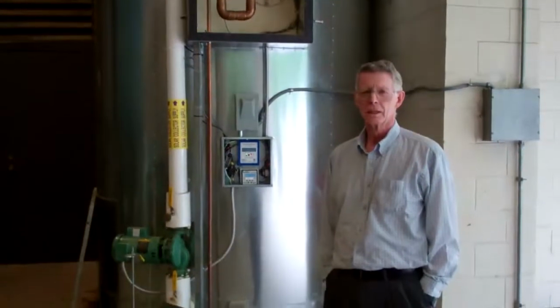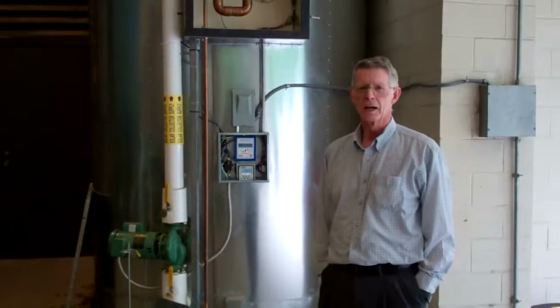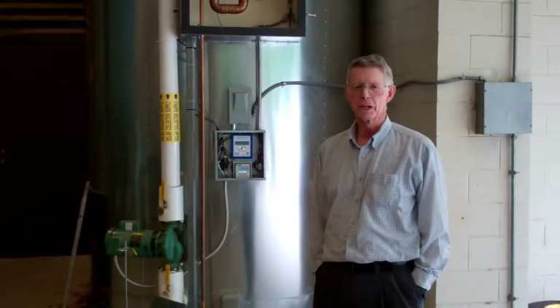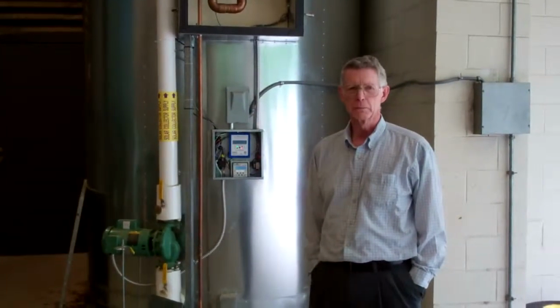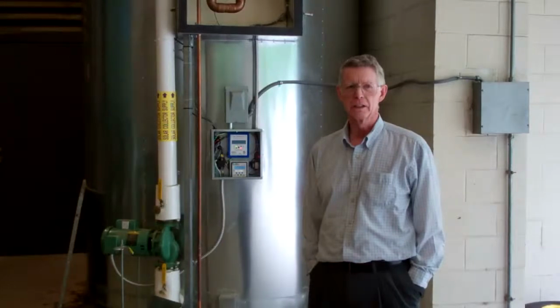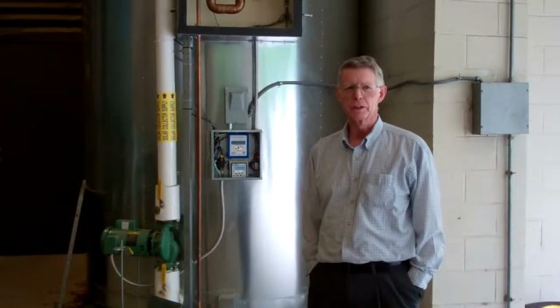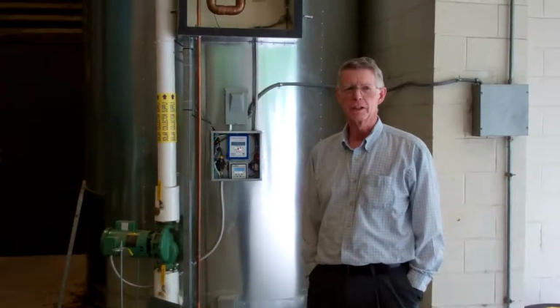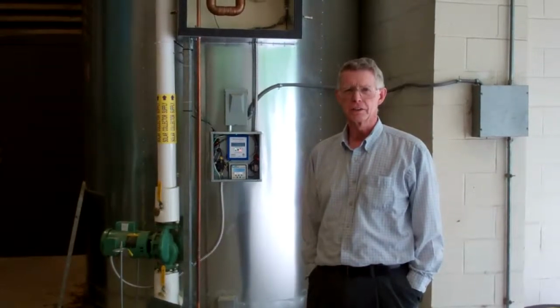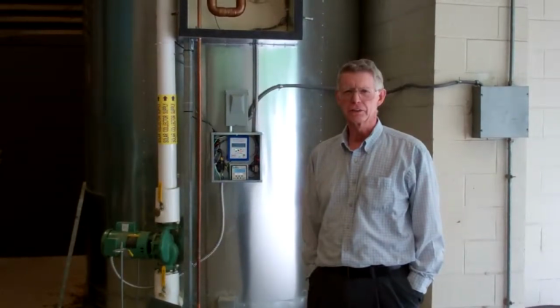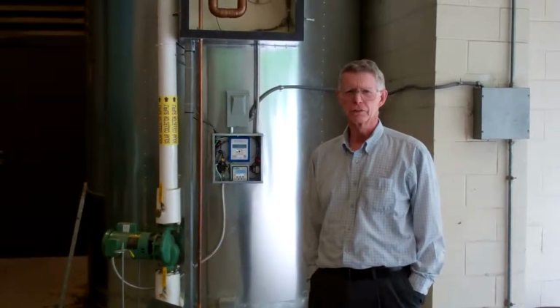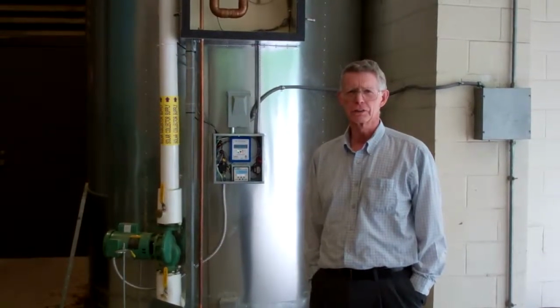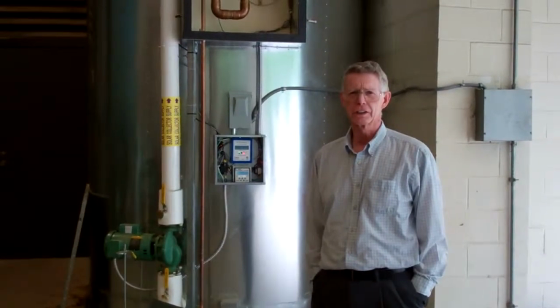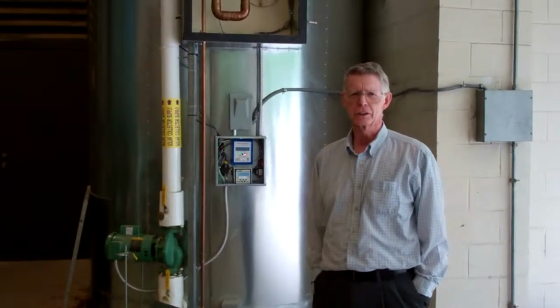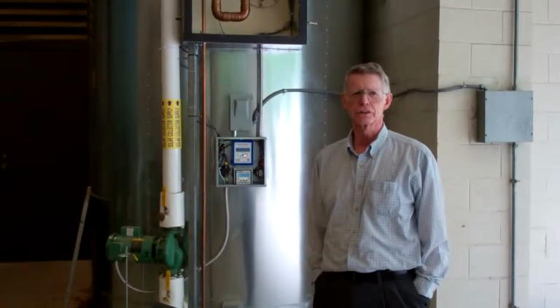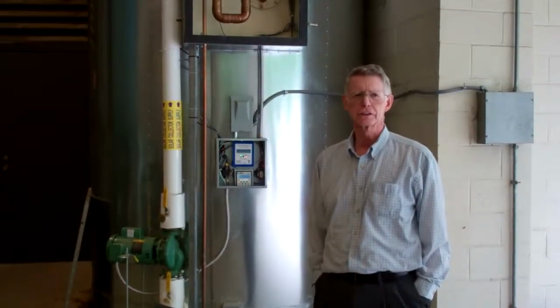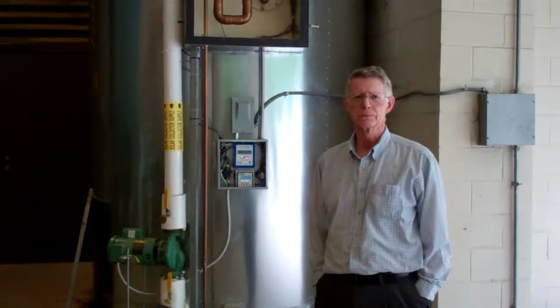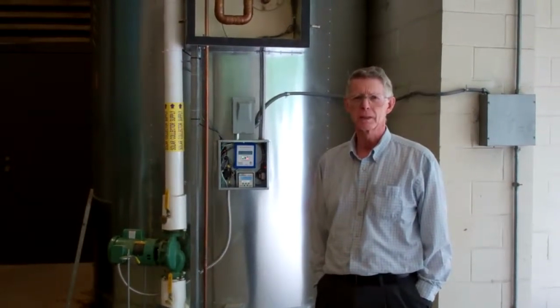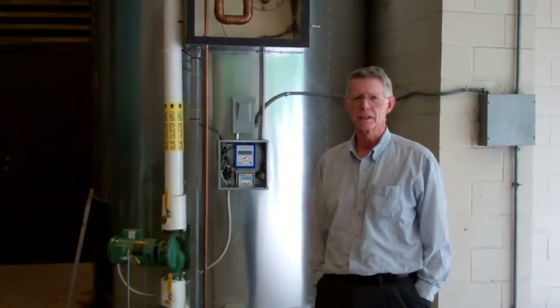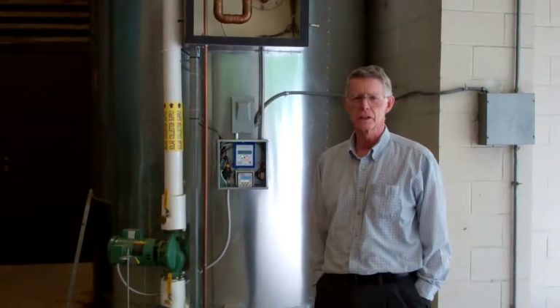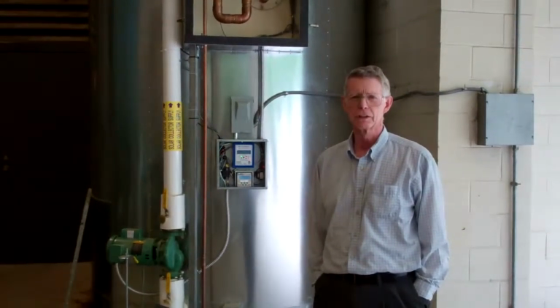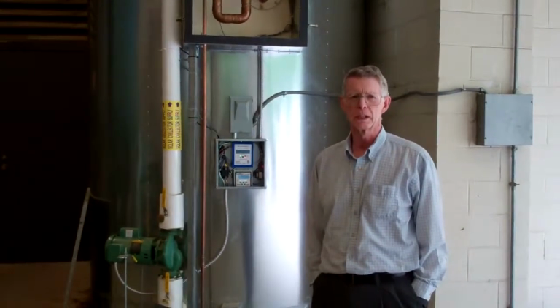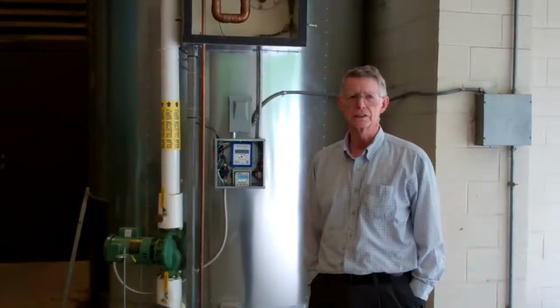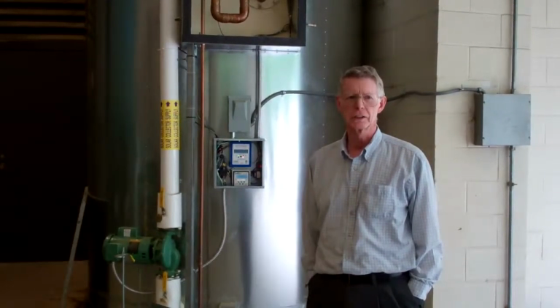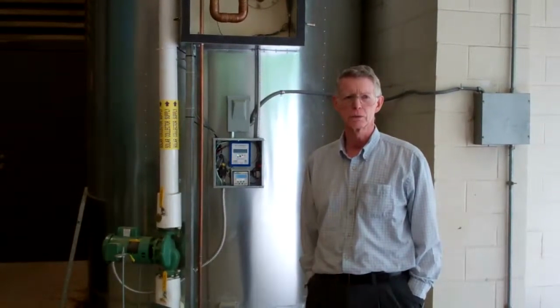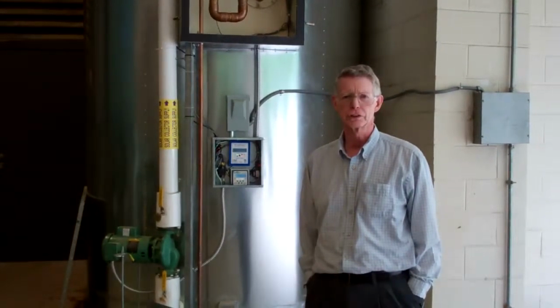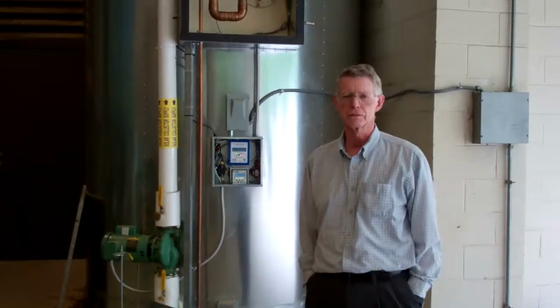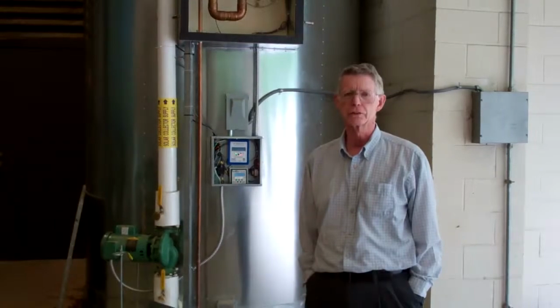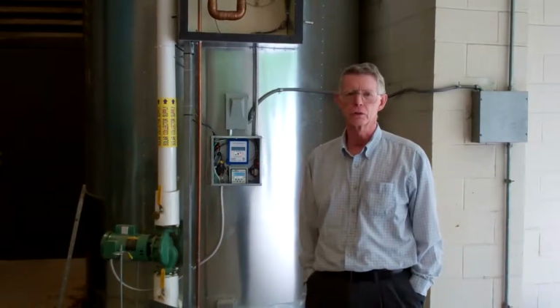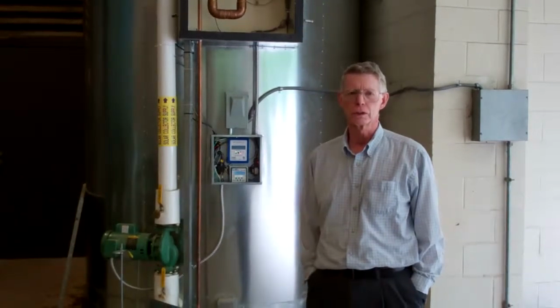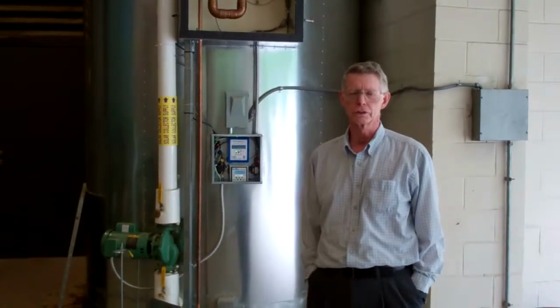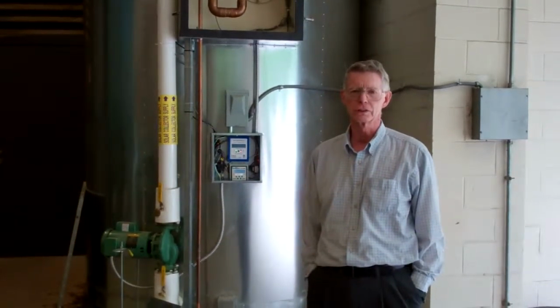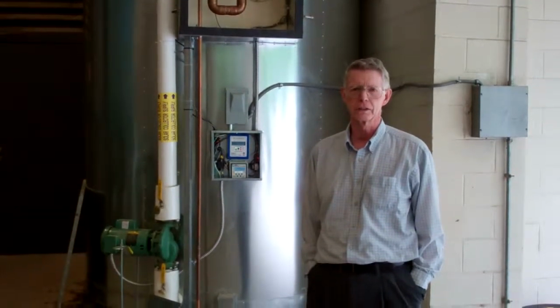Hi, I'm Dr. Ben, and we're here at Duke University Solar System, which is on their Bryan Center — their food court and student center.